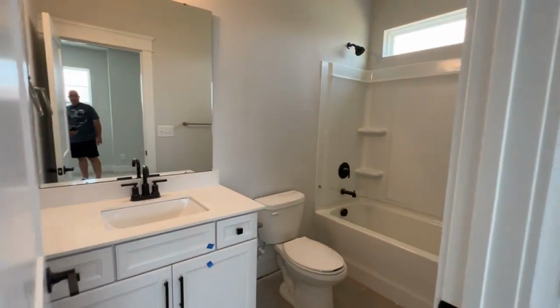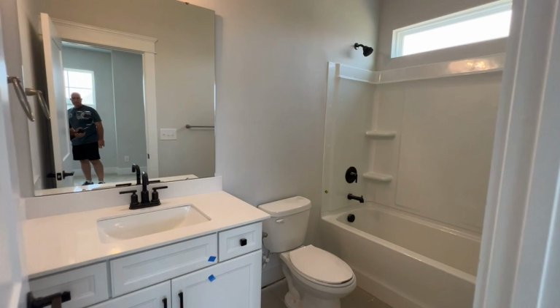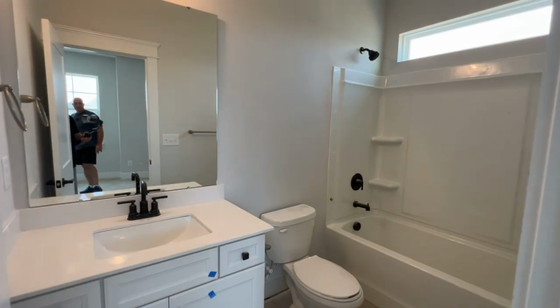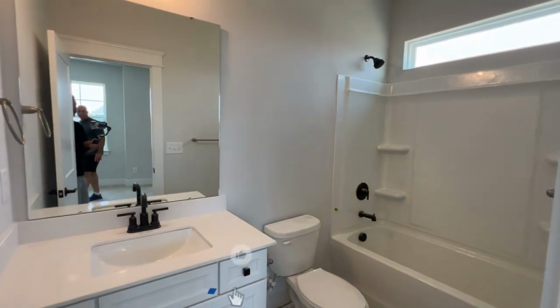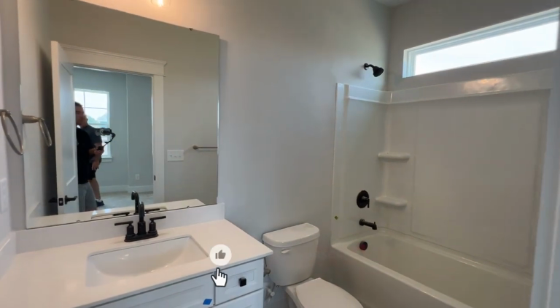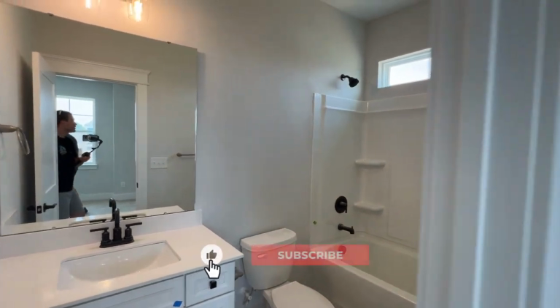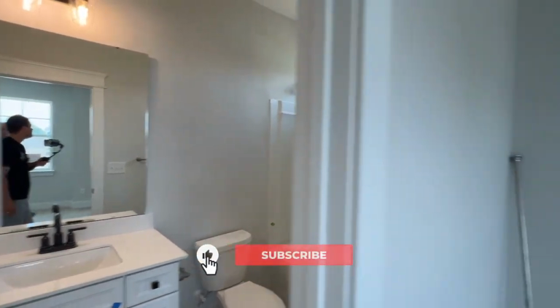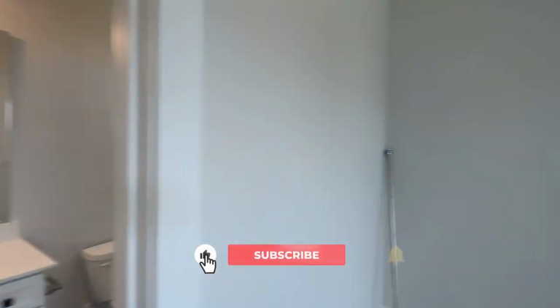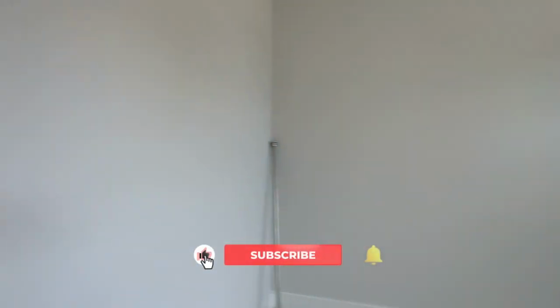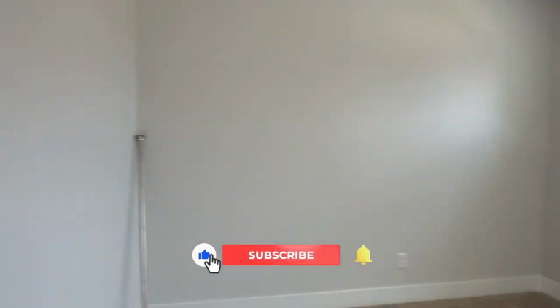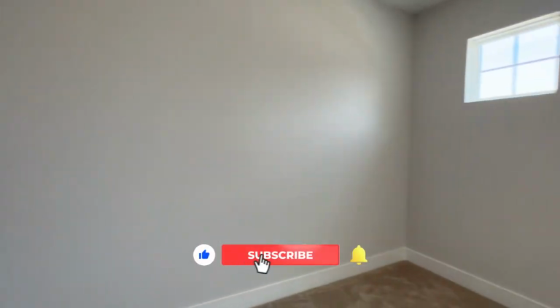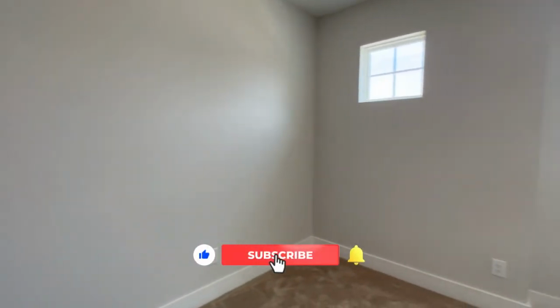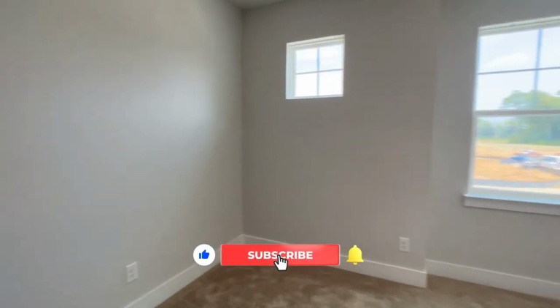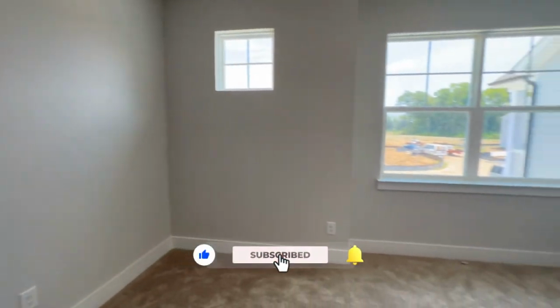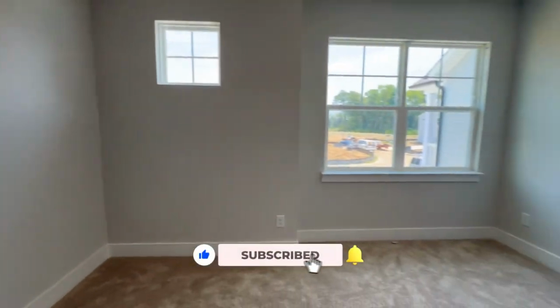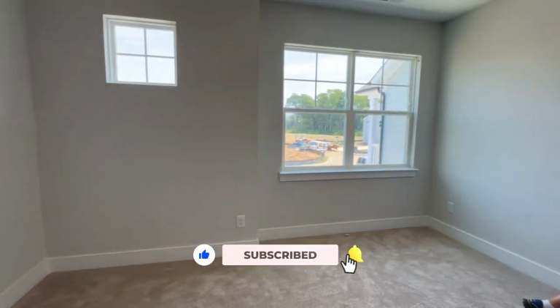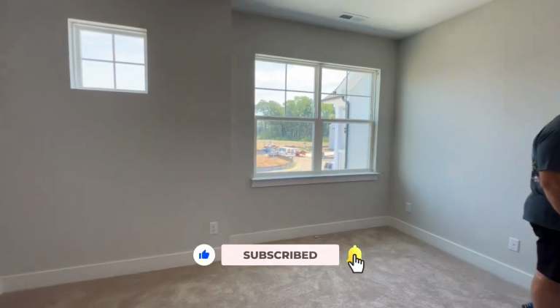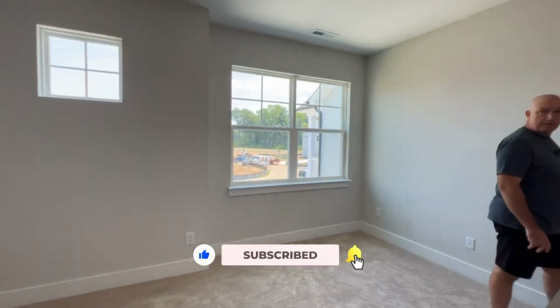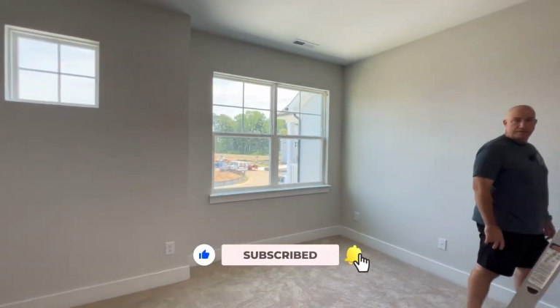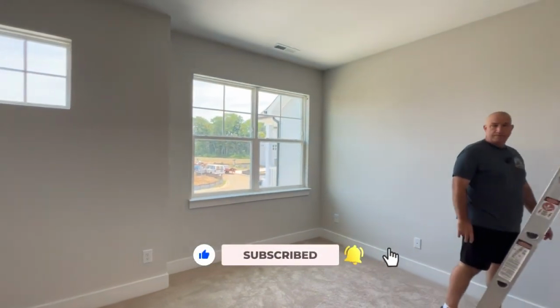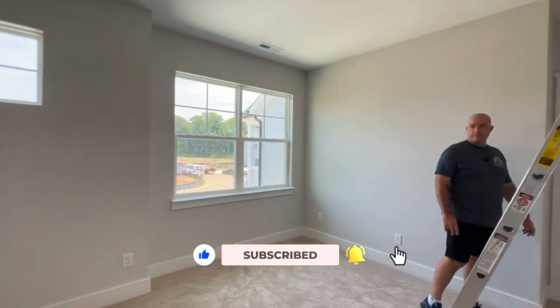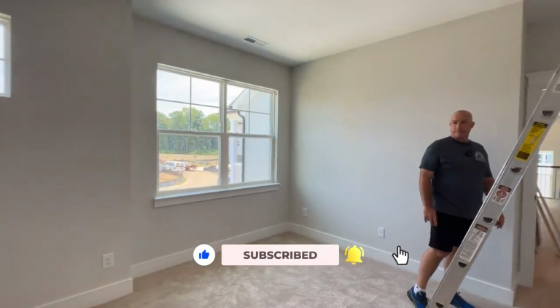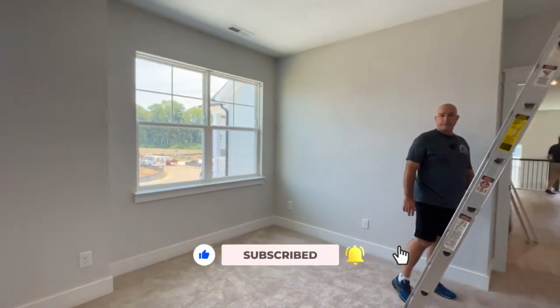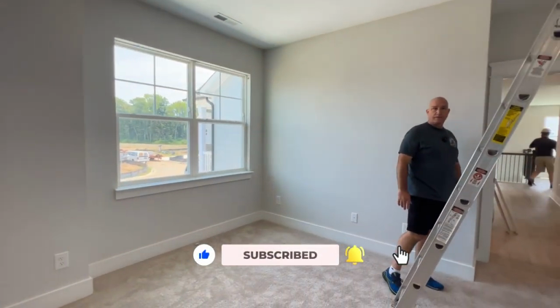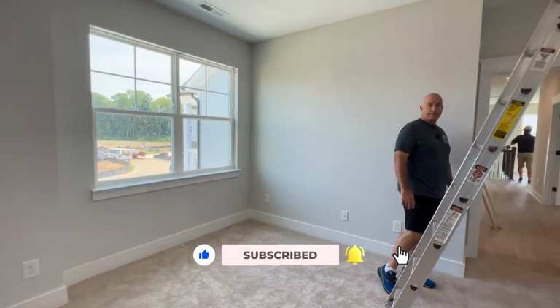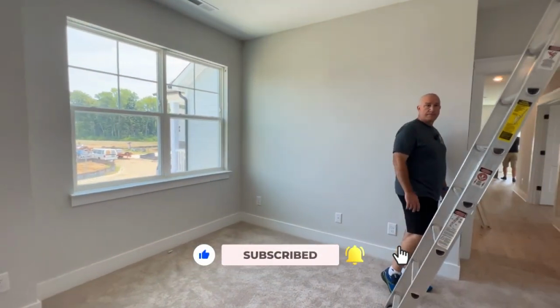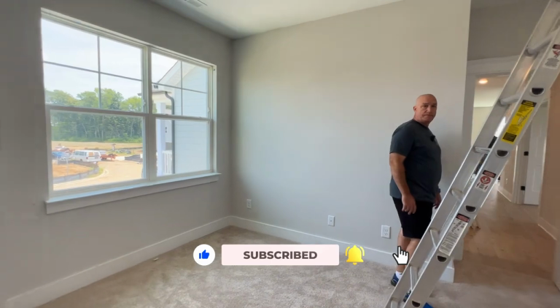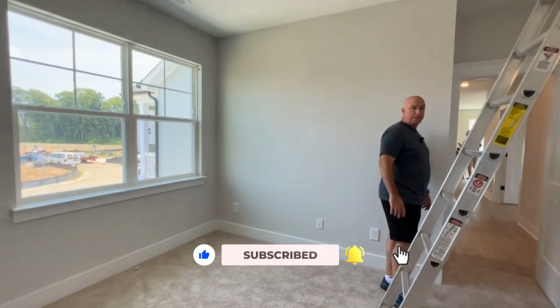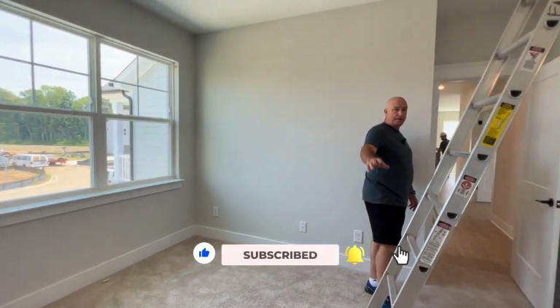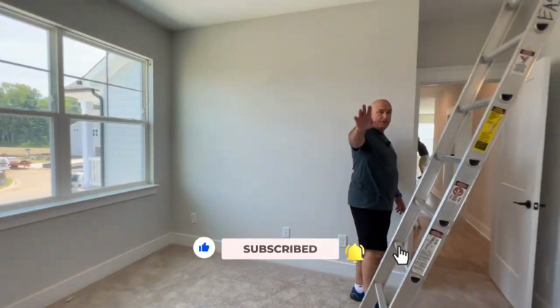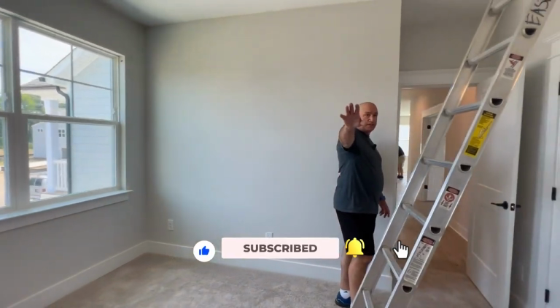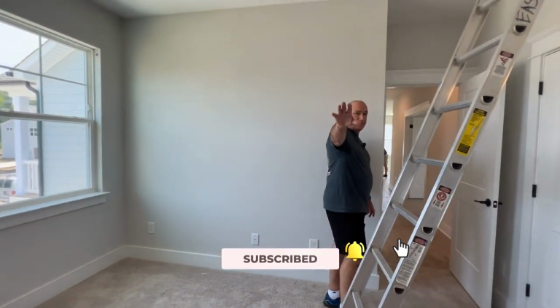Hopefully this was helpful for you guys. If it was, definitely hit that like button and be sure to subscribe so you can see us on the next one. We'll see you next time!